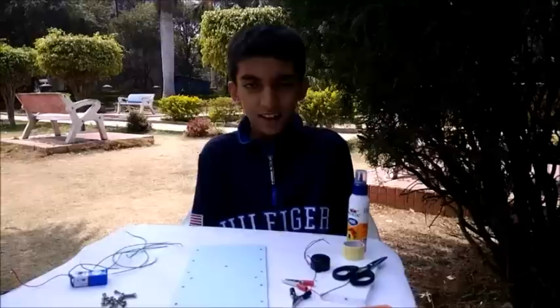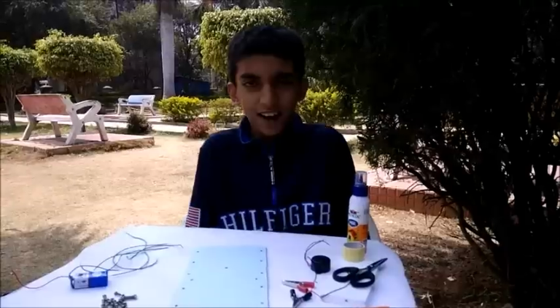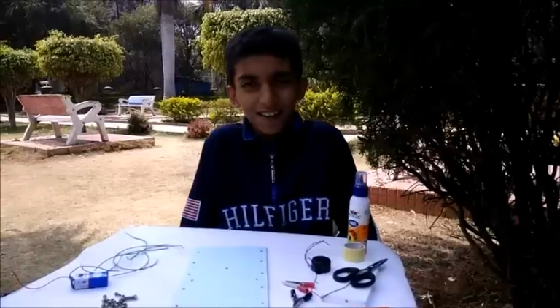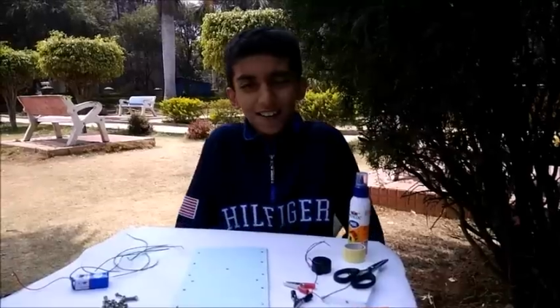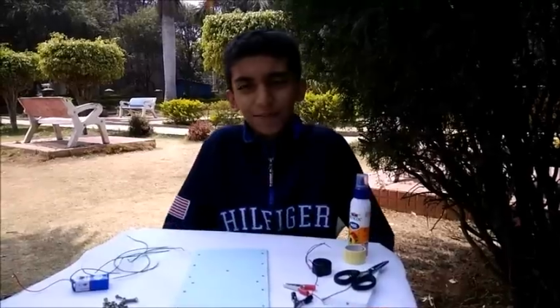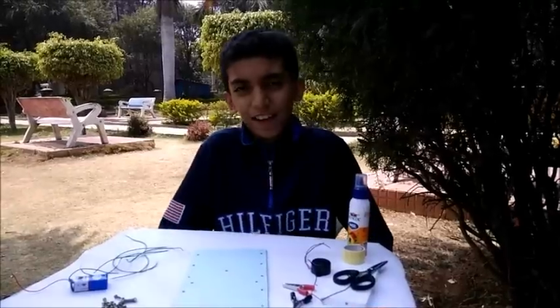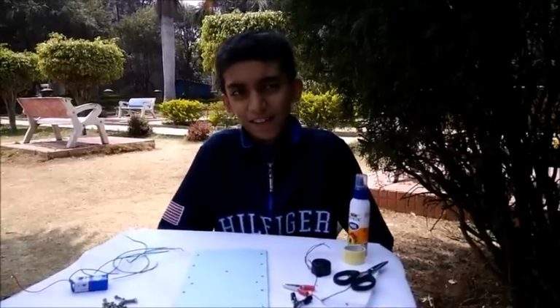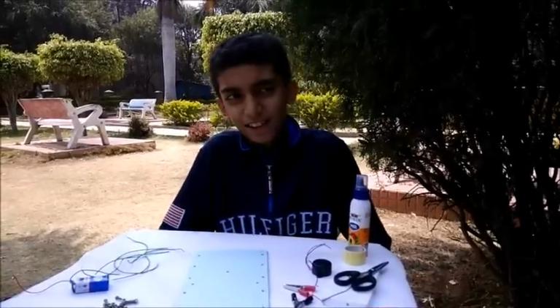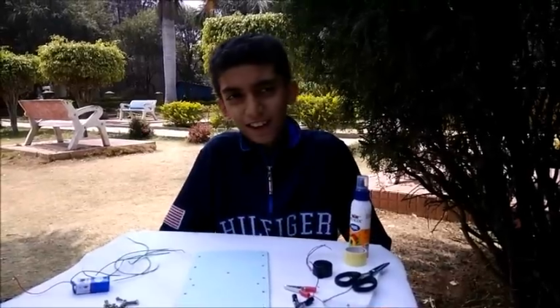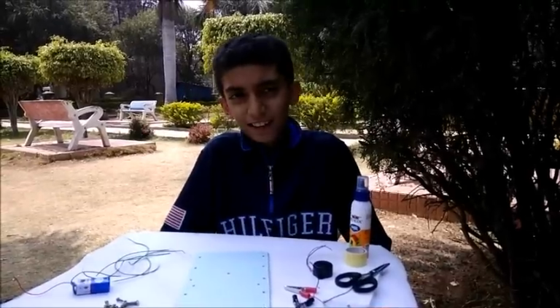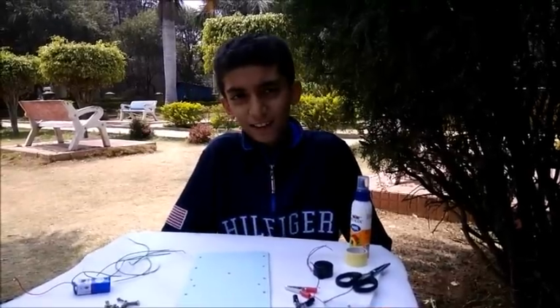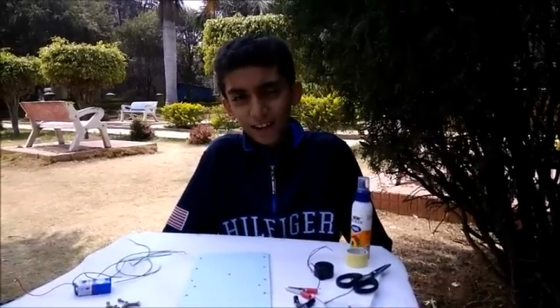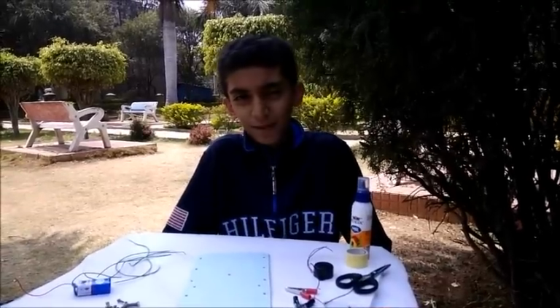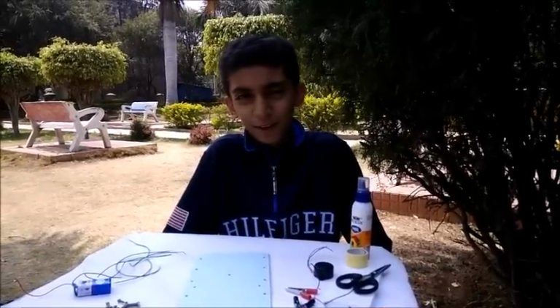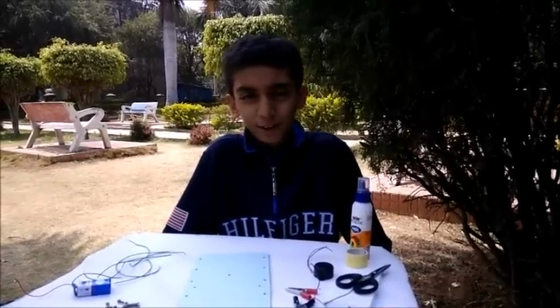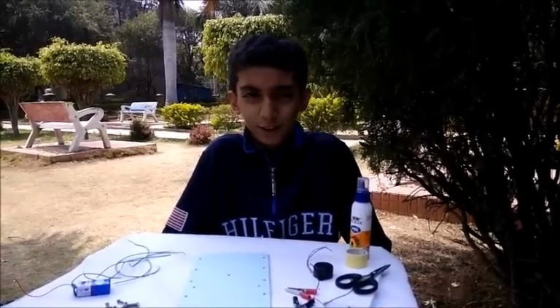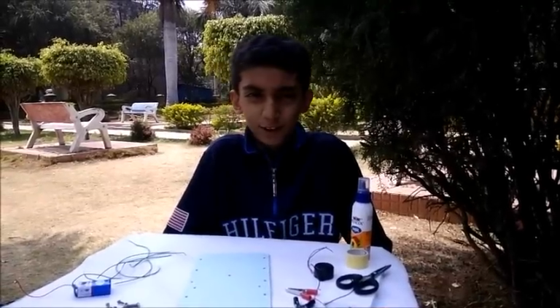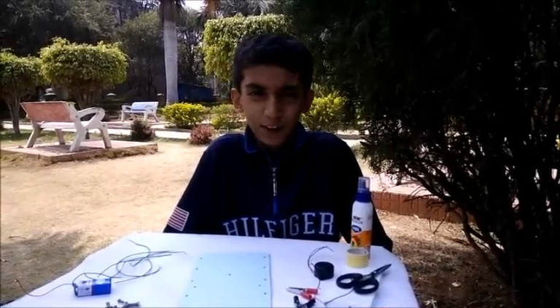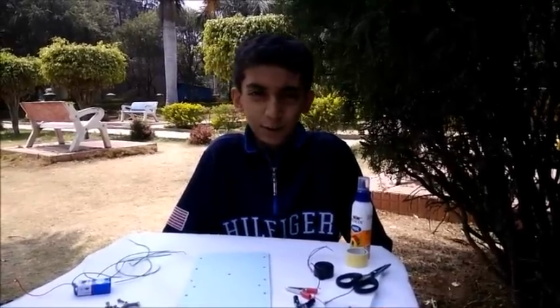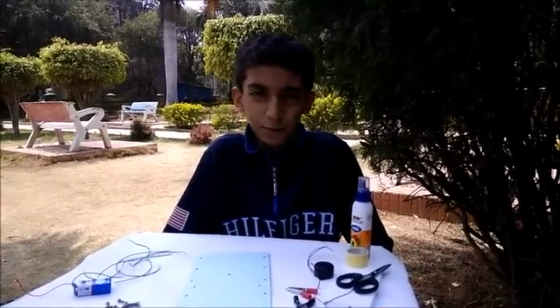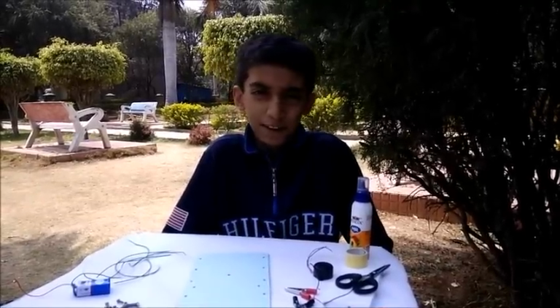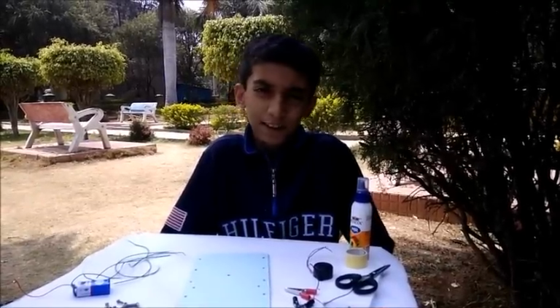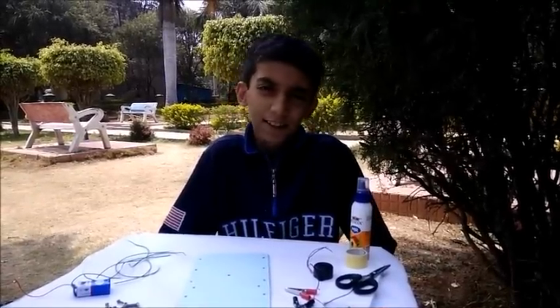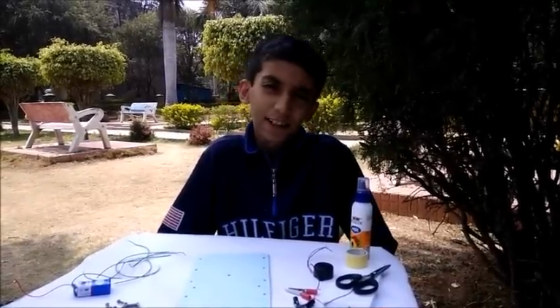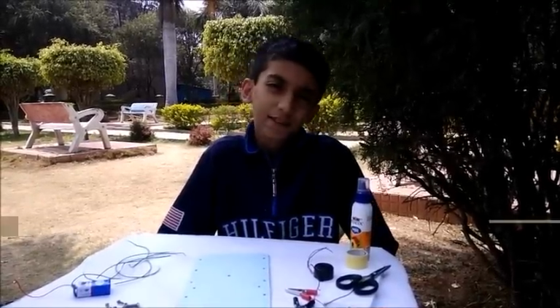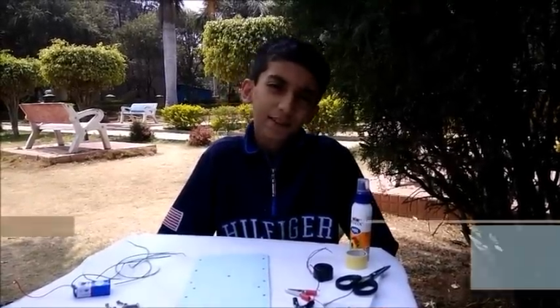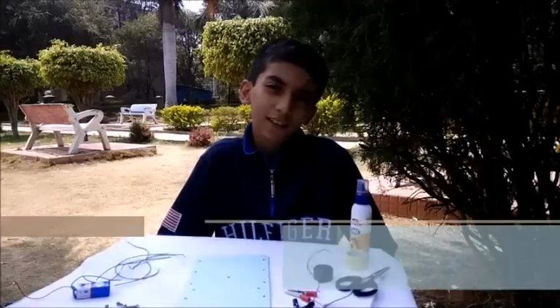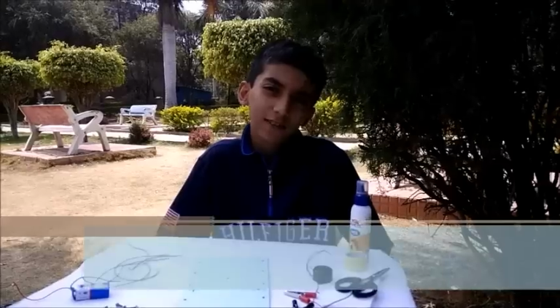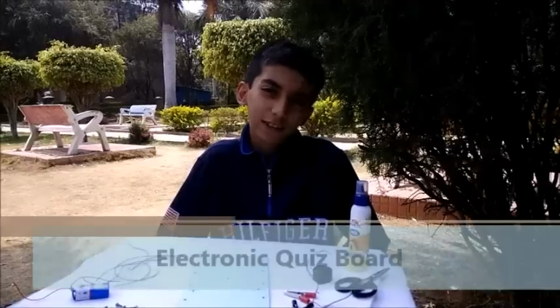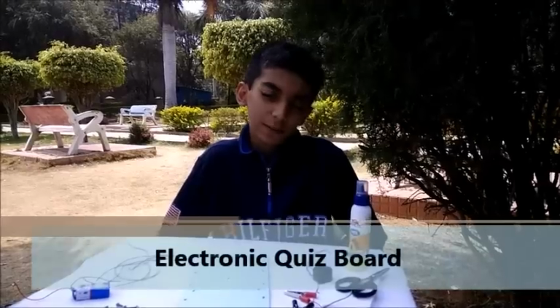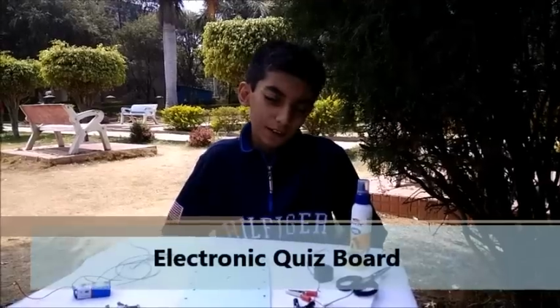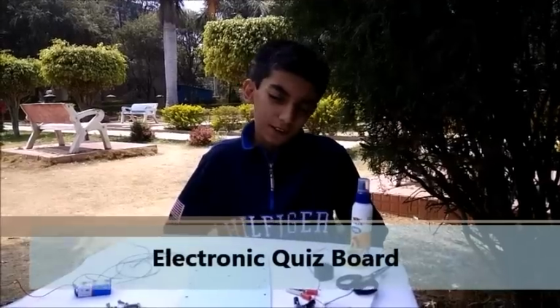I am Ilan, and today I am going to show you how to make an electronic quiz board.